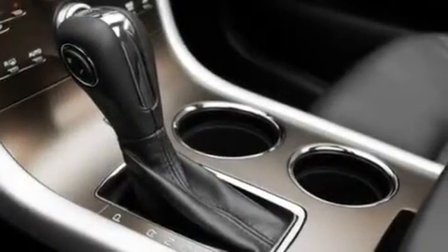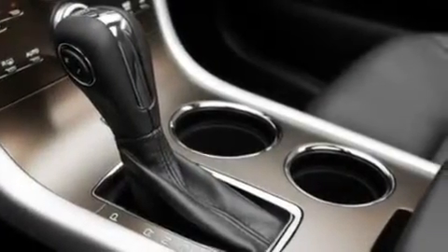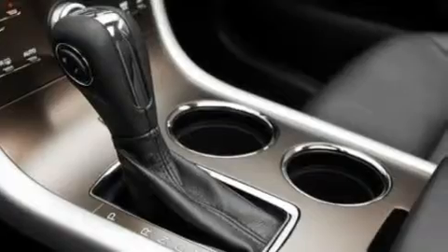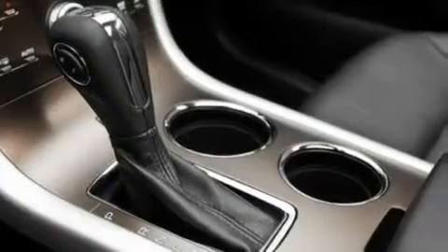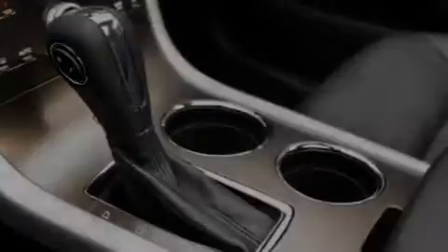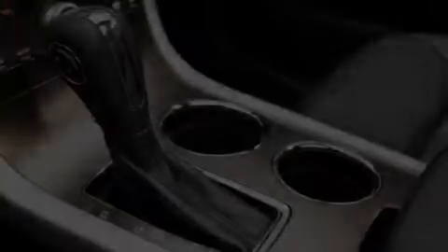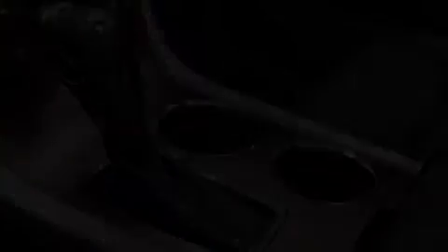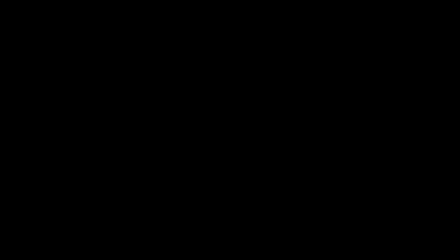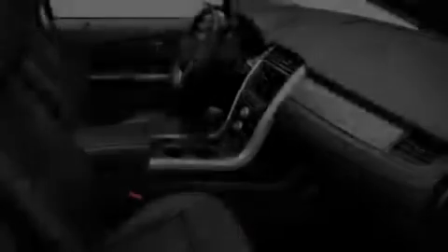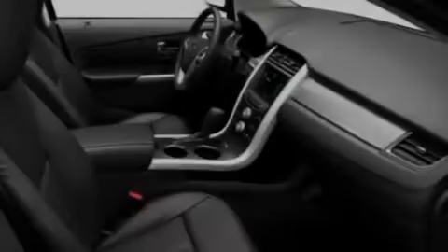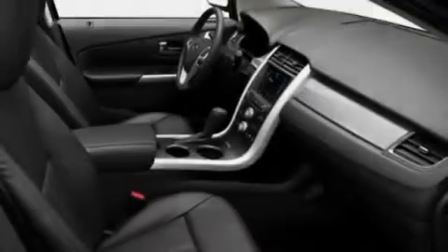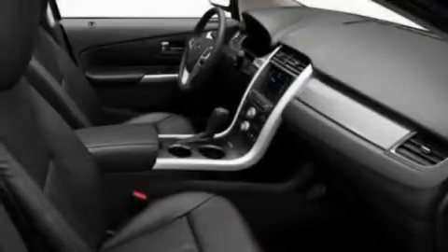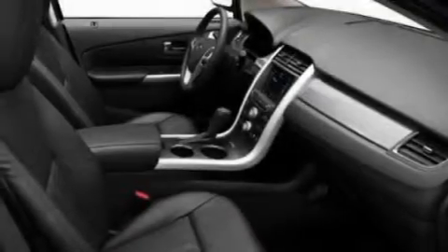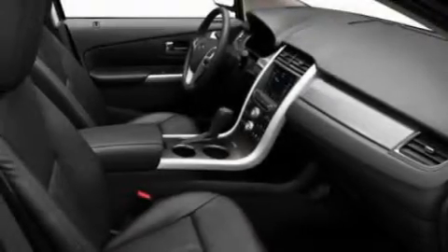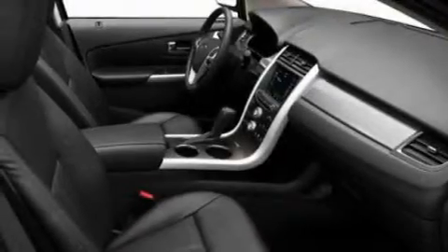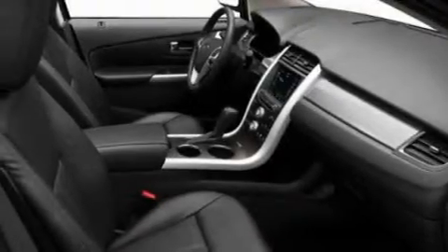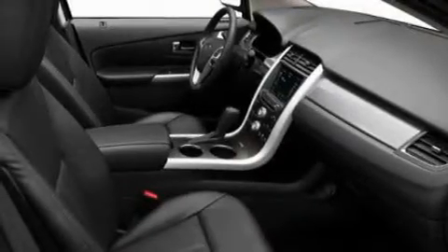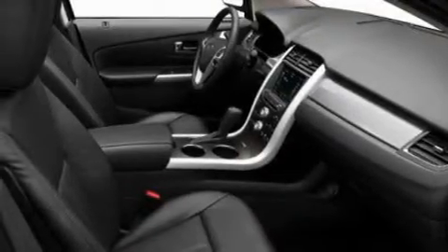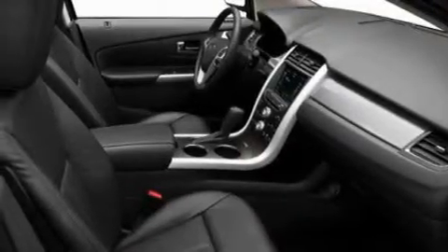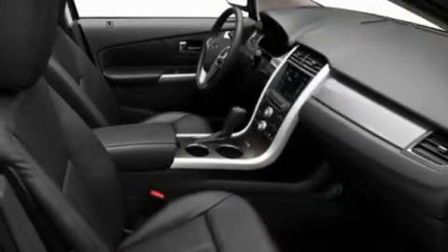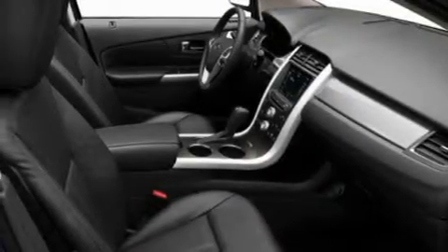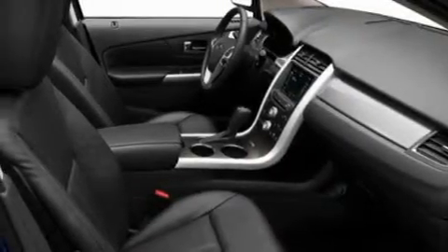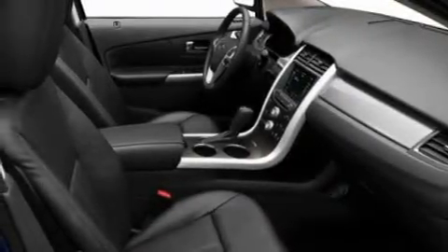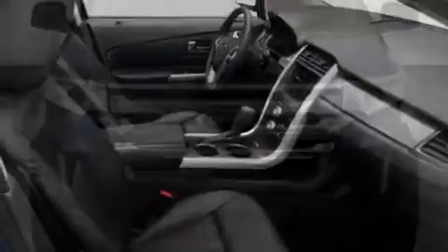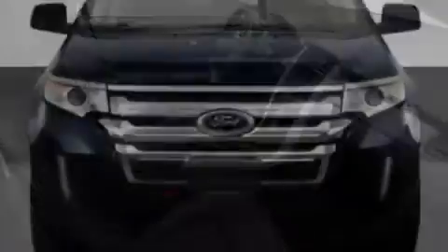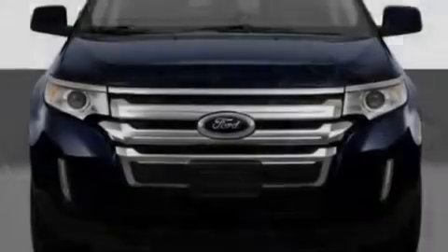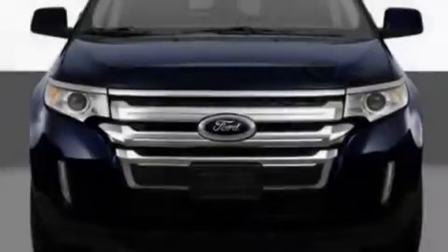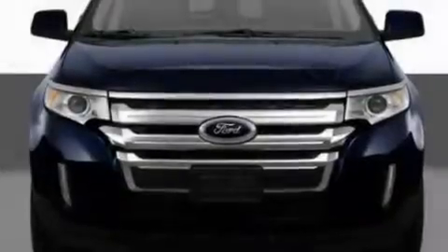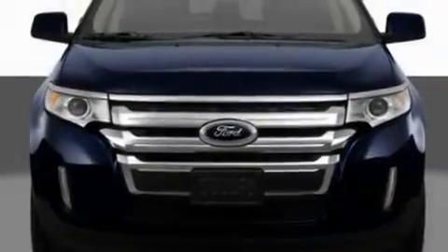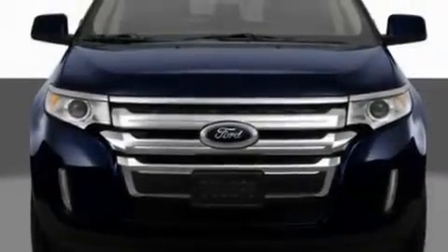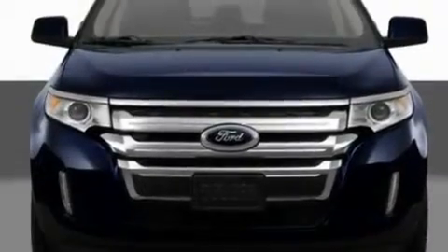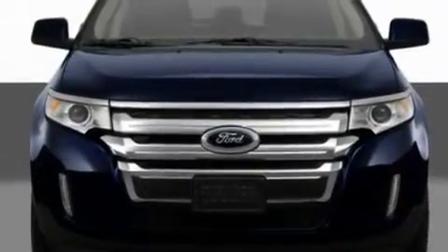Additional features include aluminum wheels, a rear spoiler, a low-tire pressure indicator, heated side-view mirrors, and an anti-theft protection system.